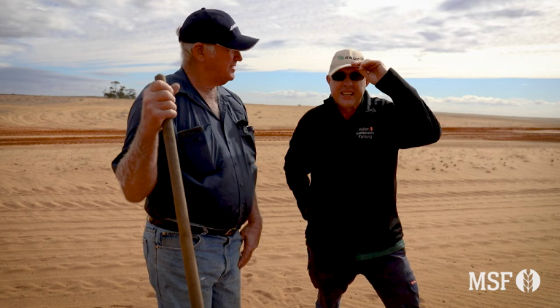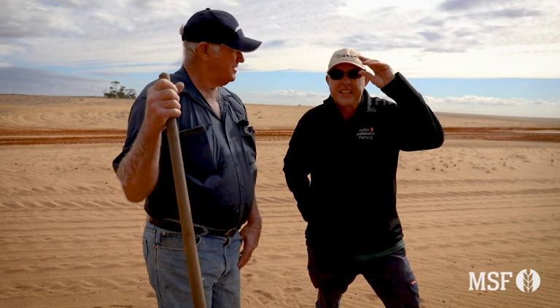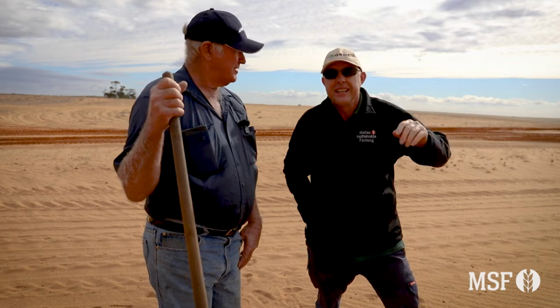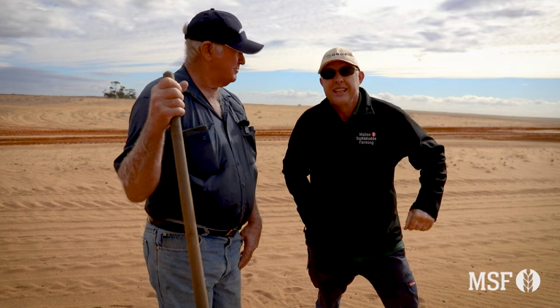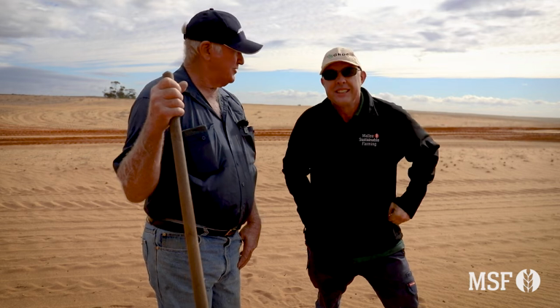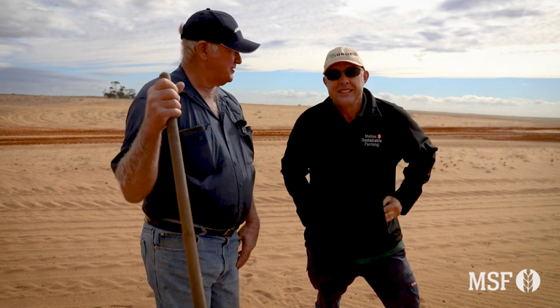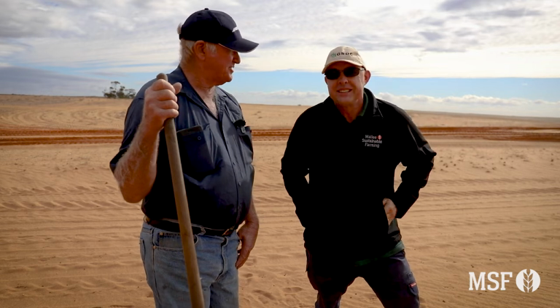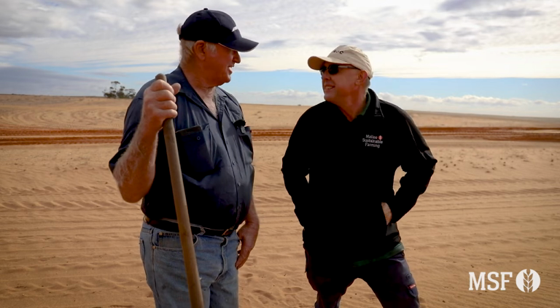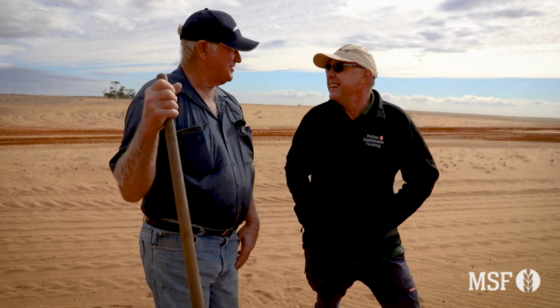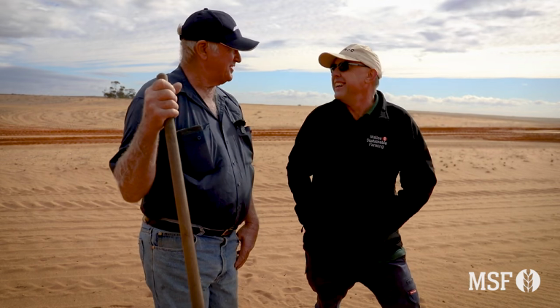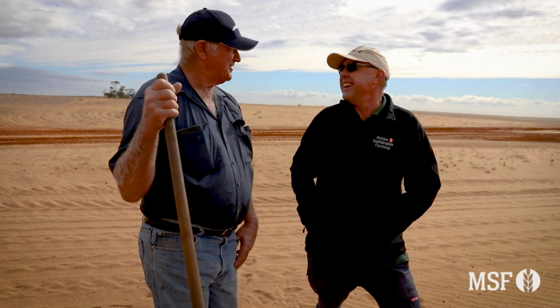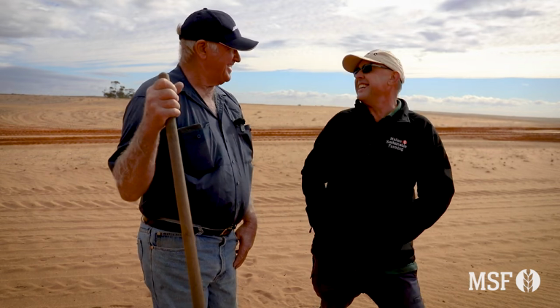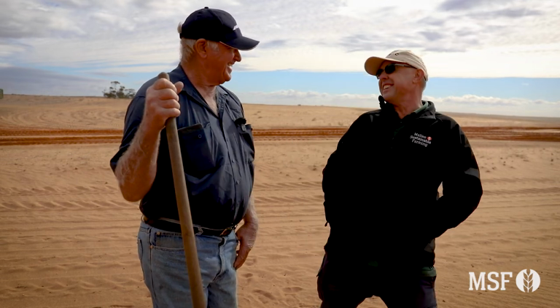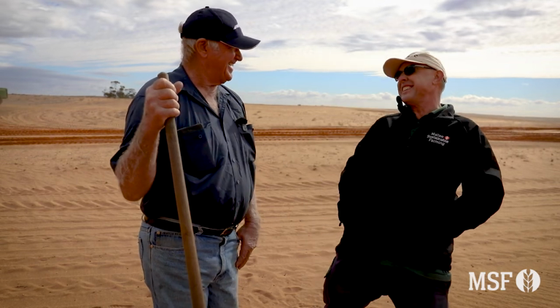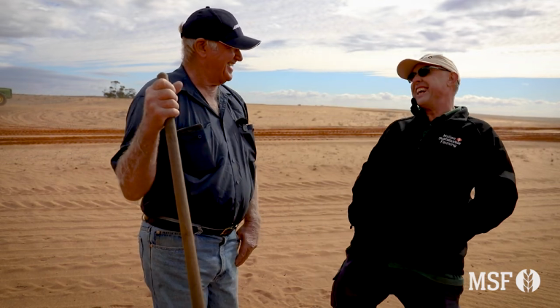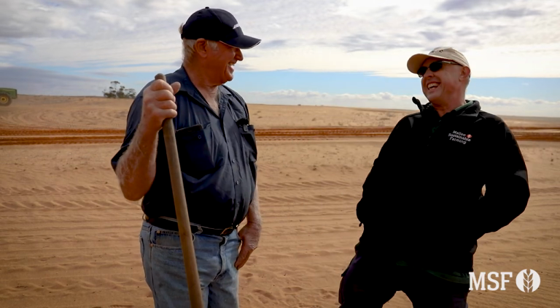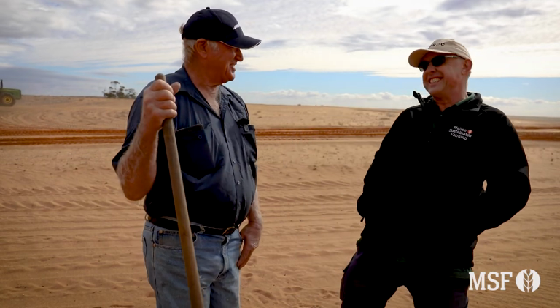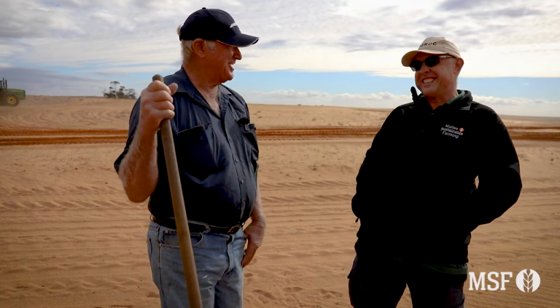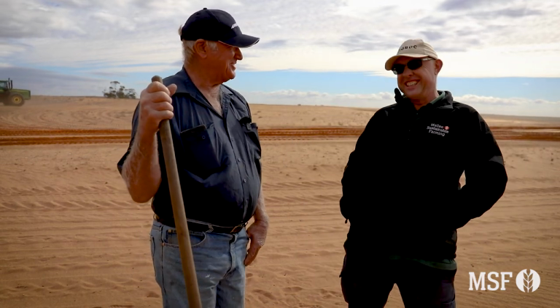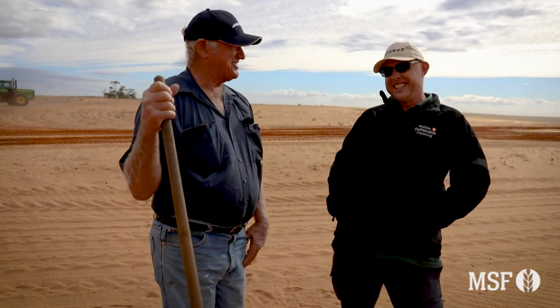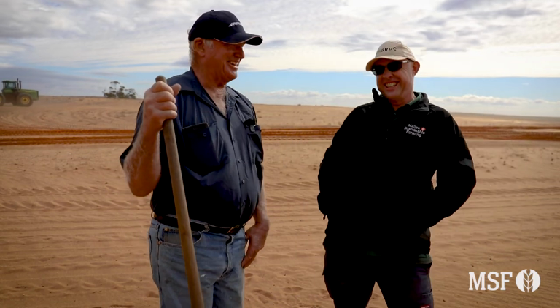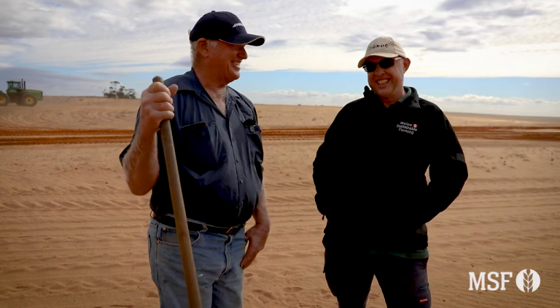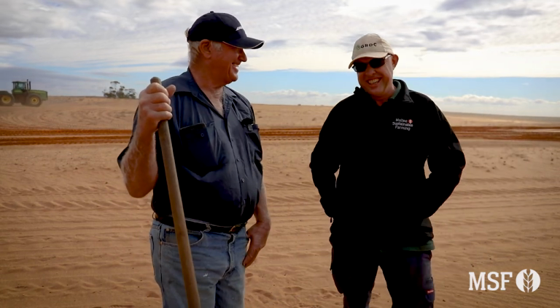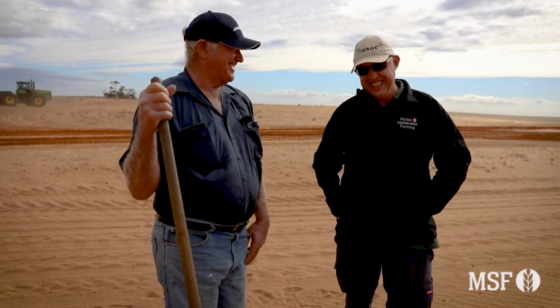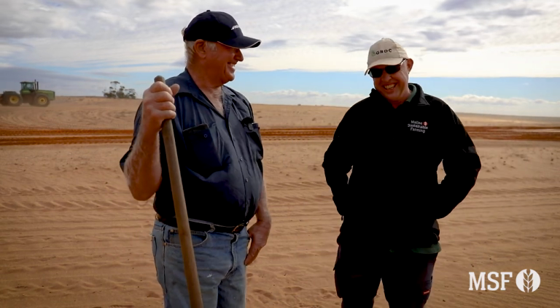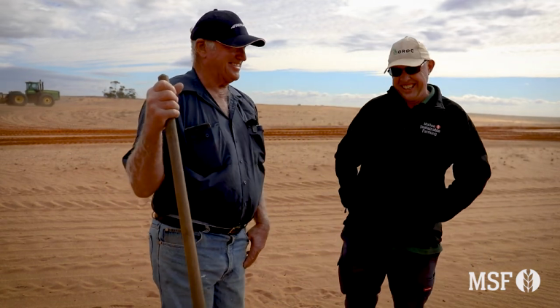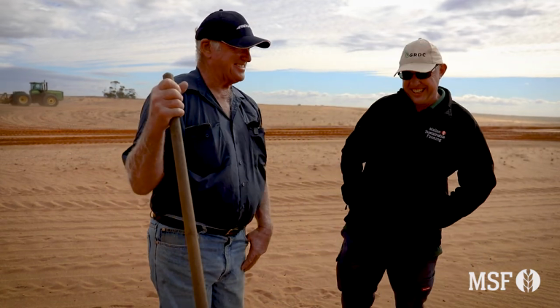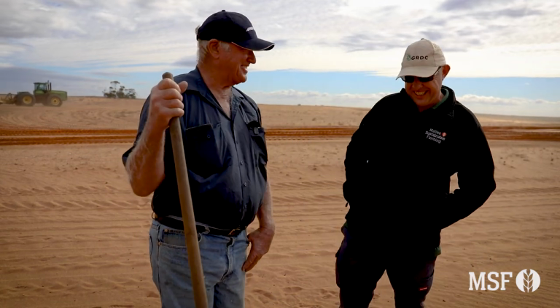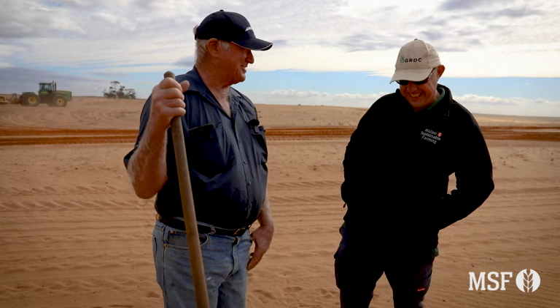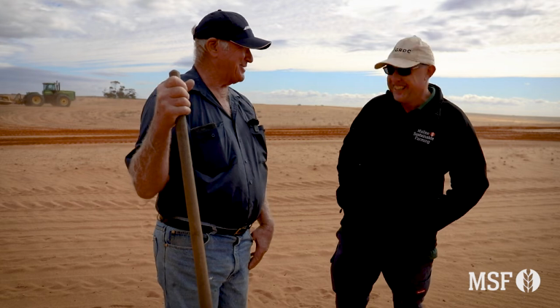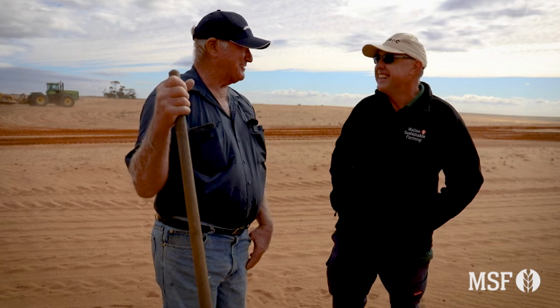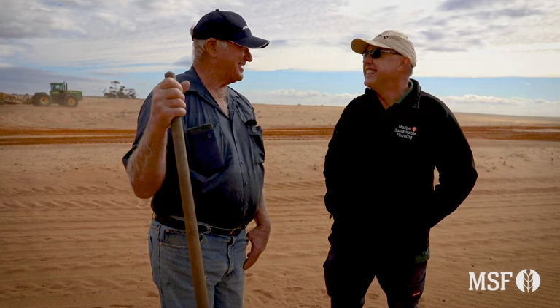Good morning Chris, how are you? Good to see you on the property.